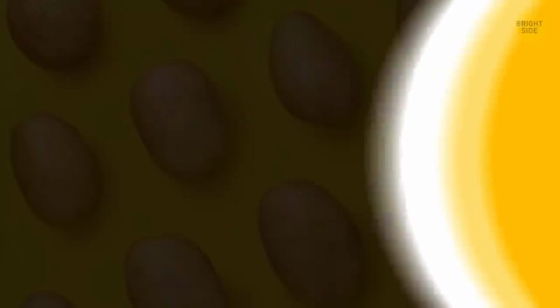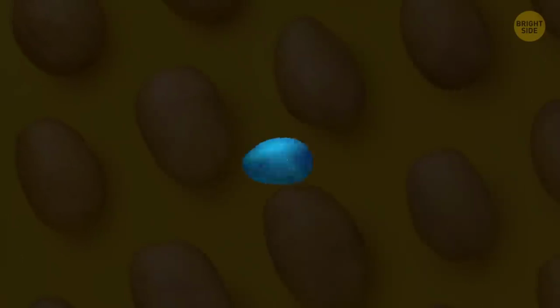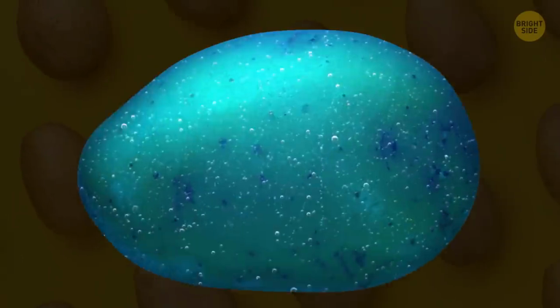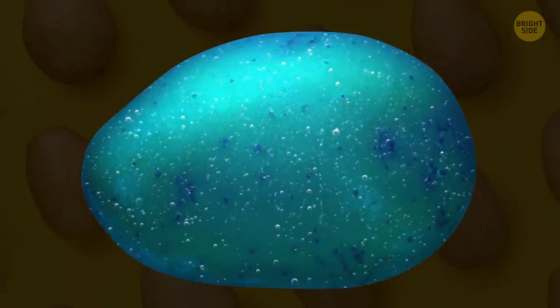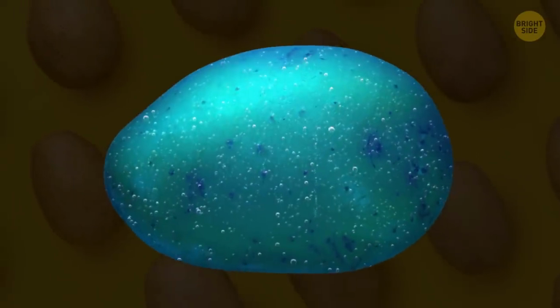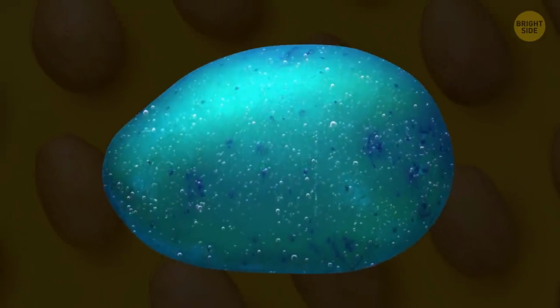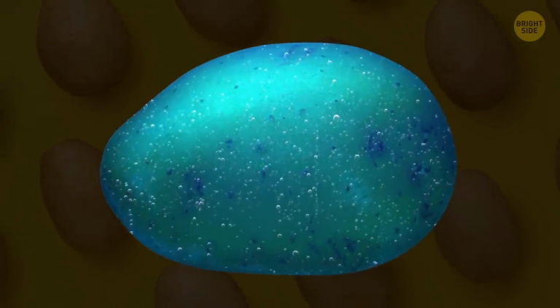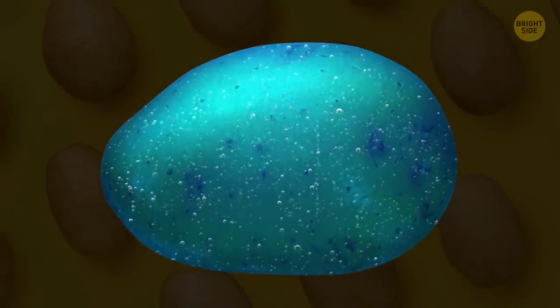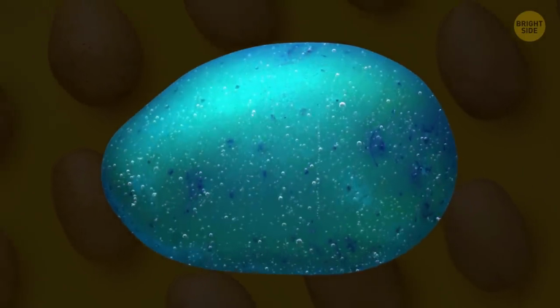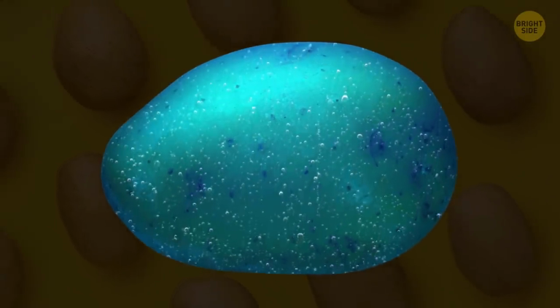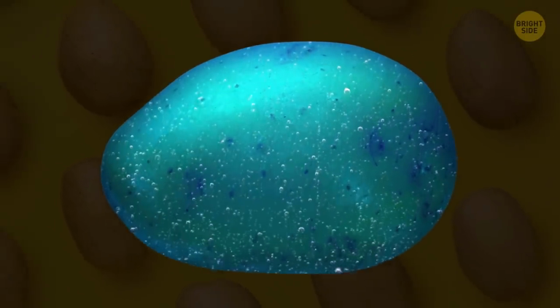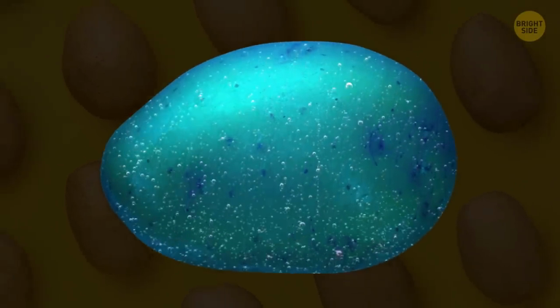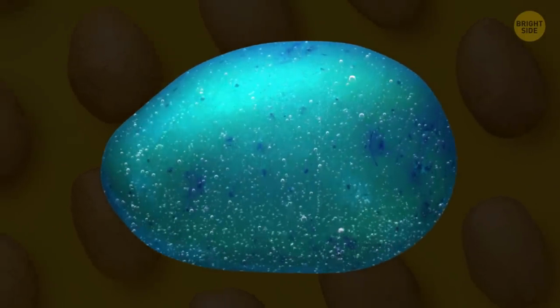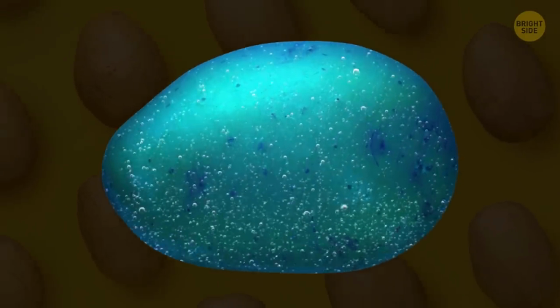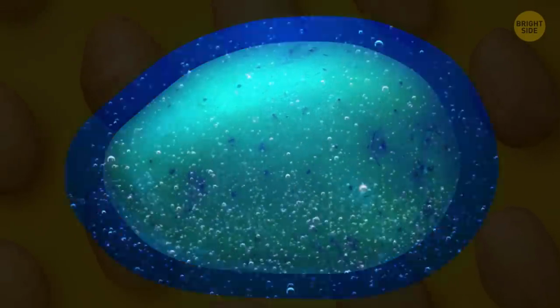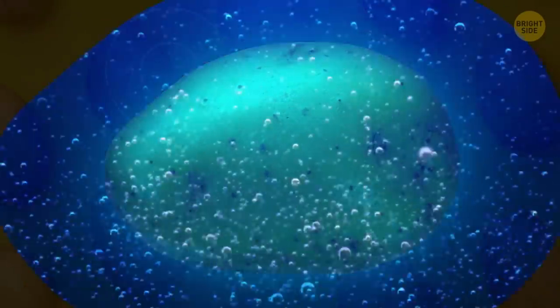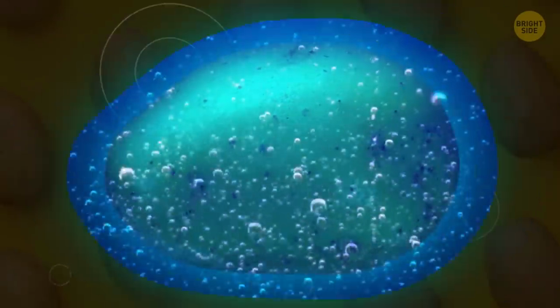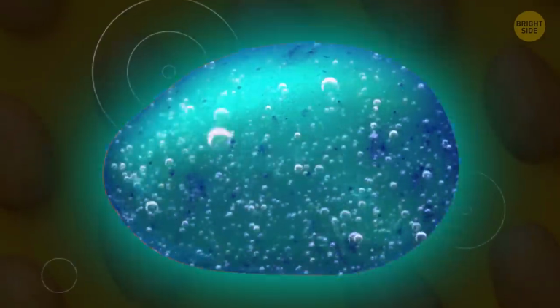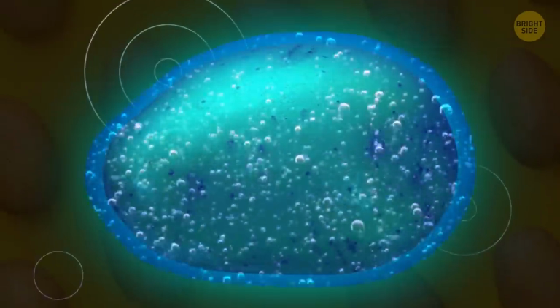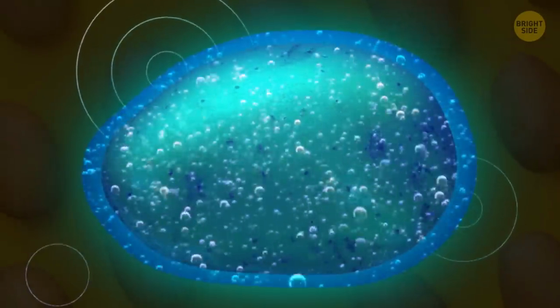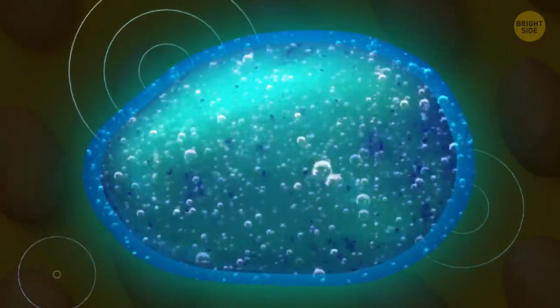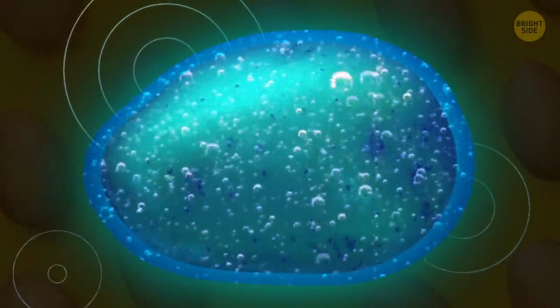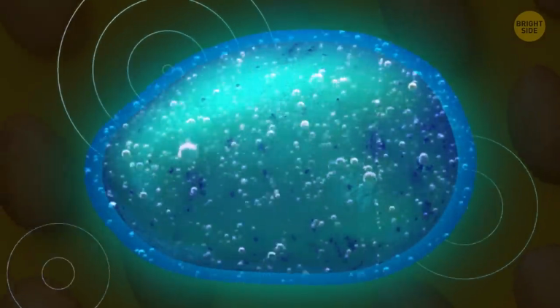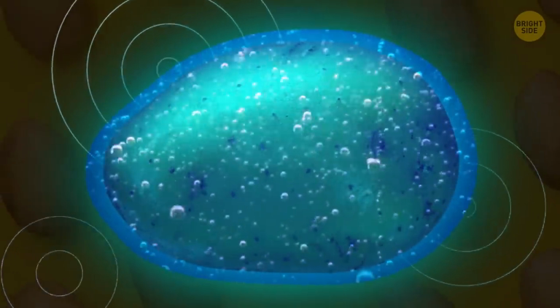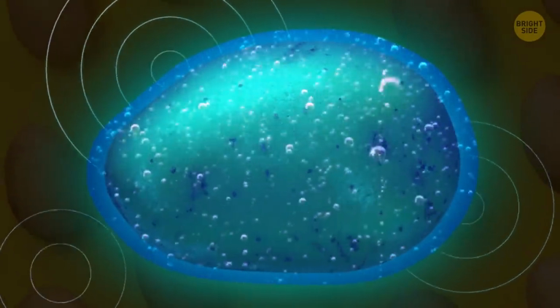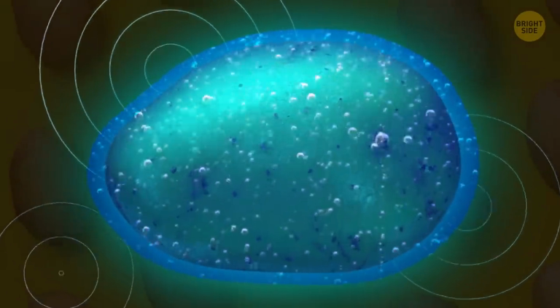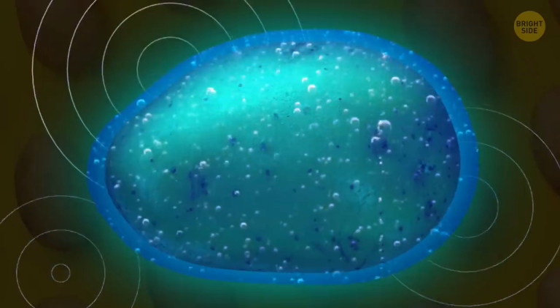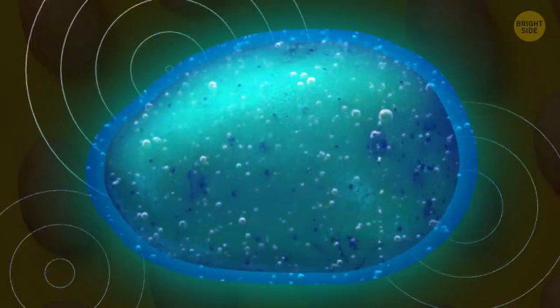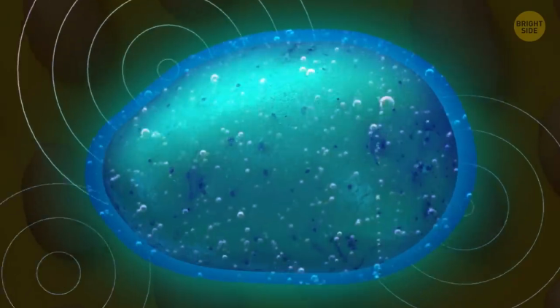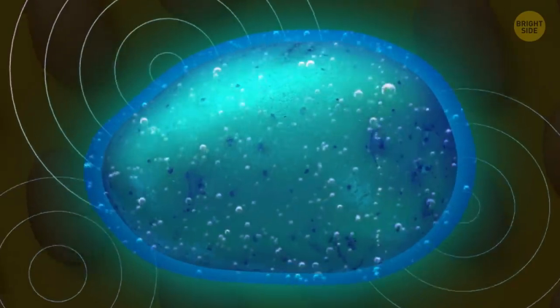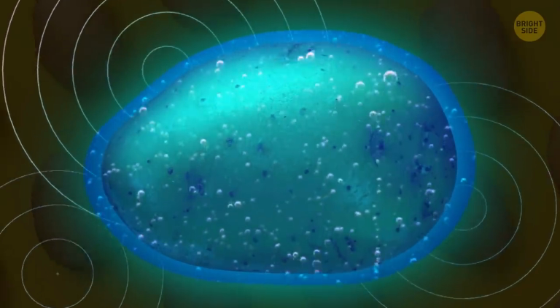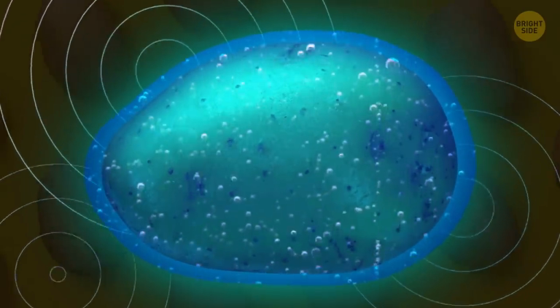The water that potatoes have helps them absorb and reflect Wi-Fi and radio signals, just like humans do.